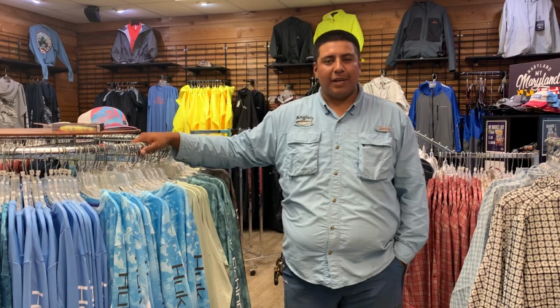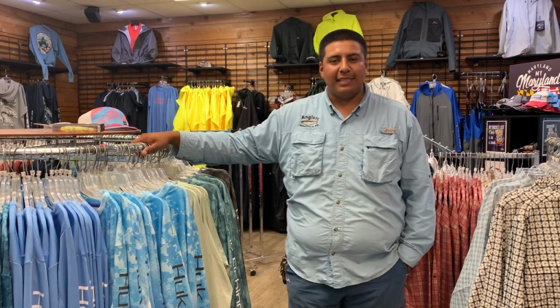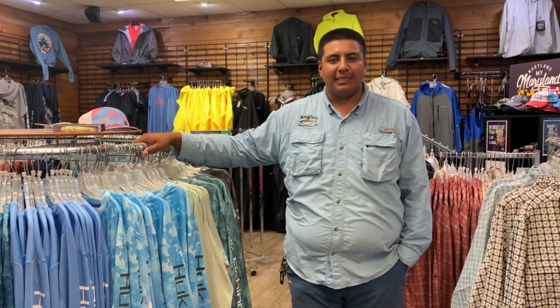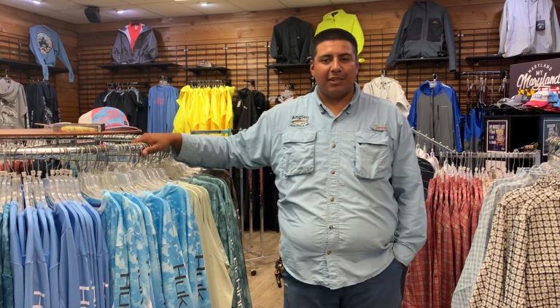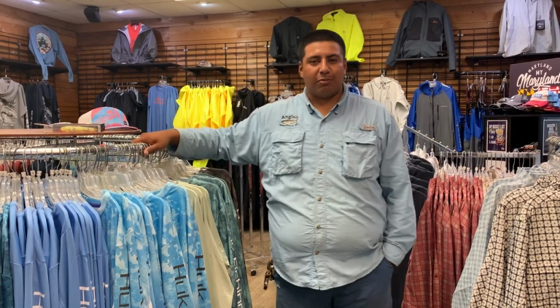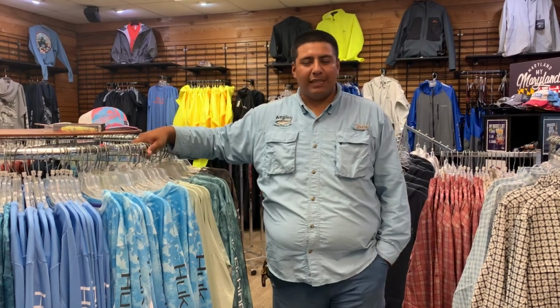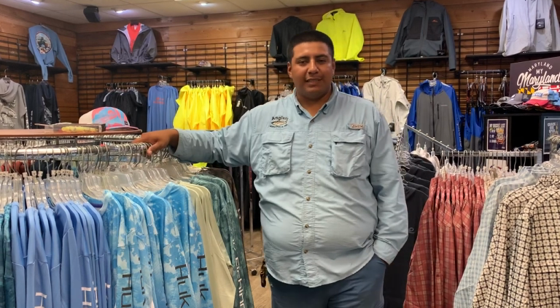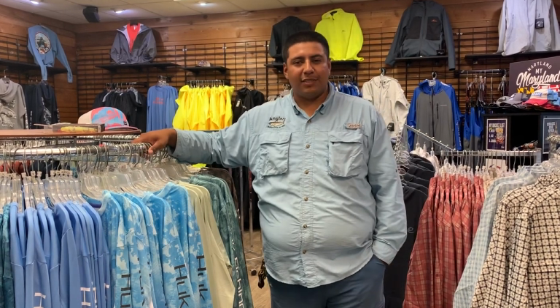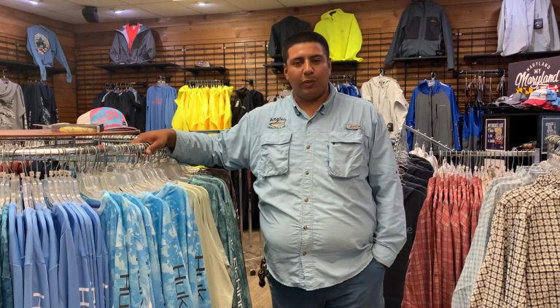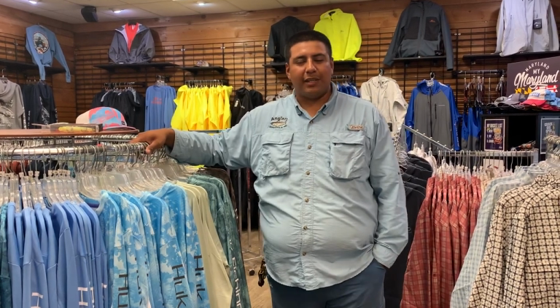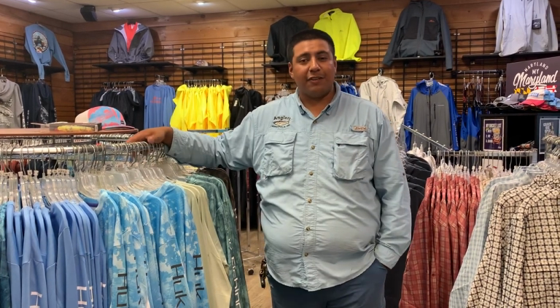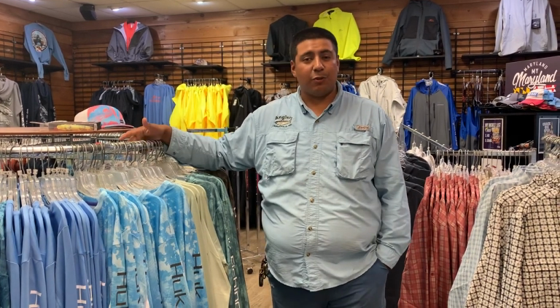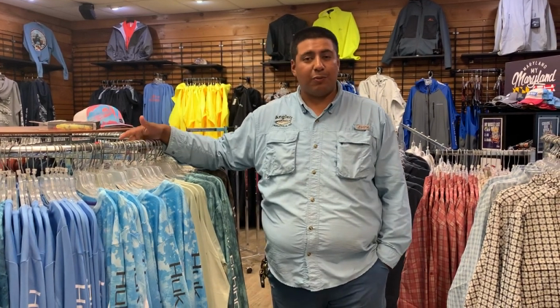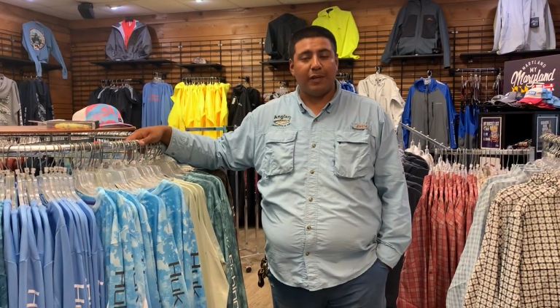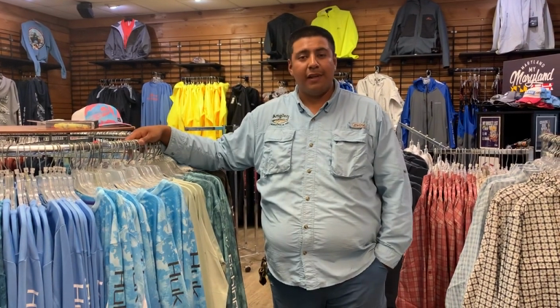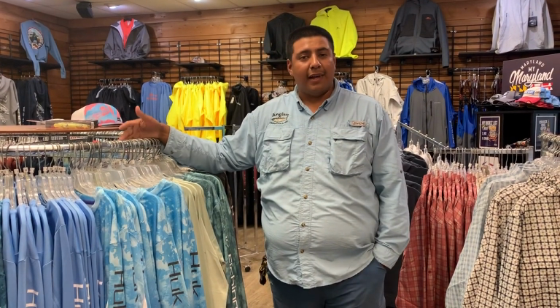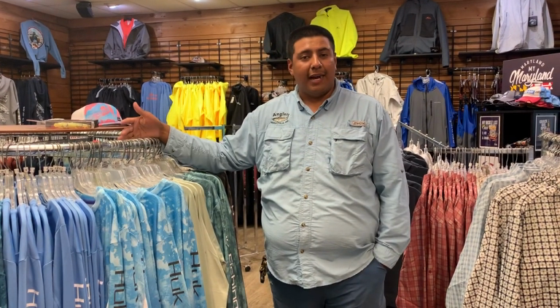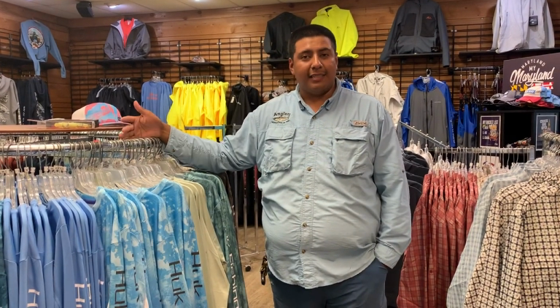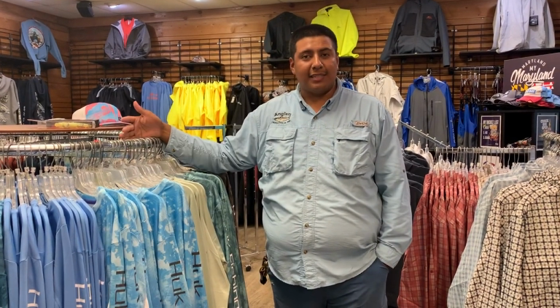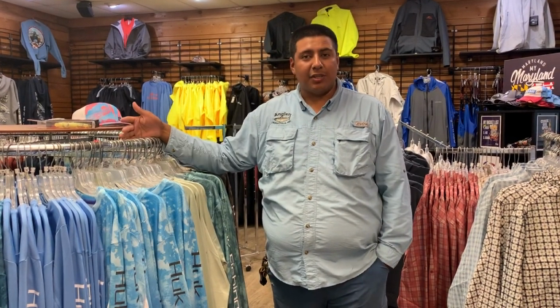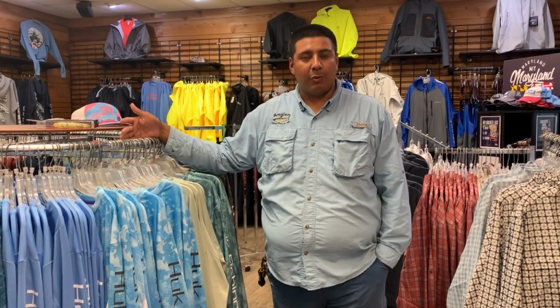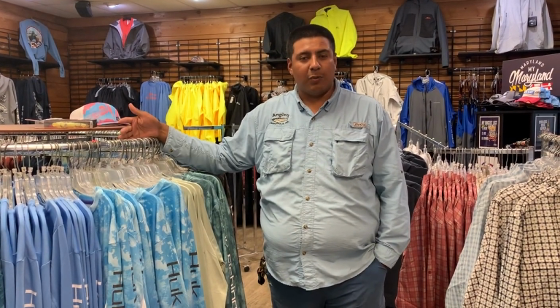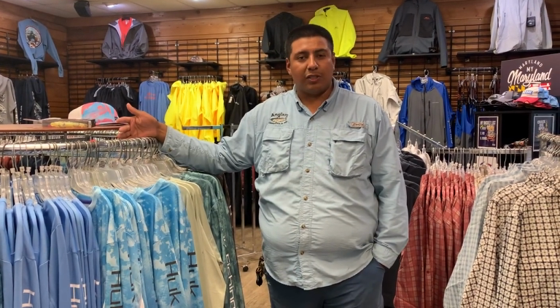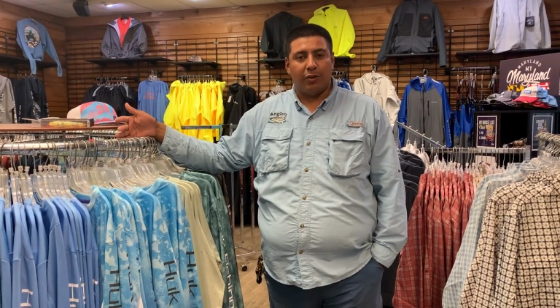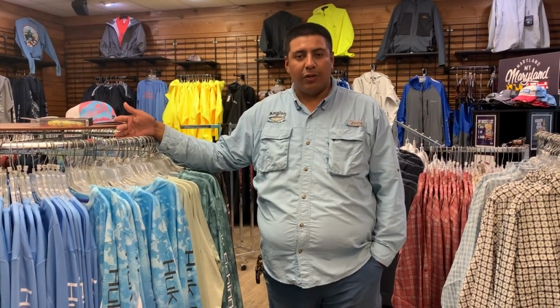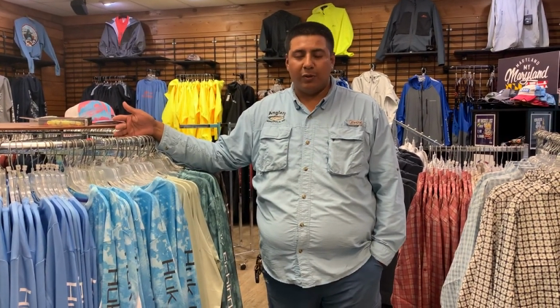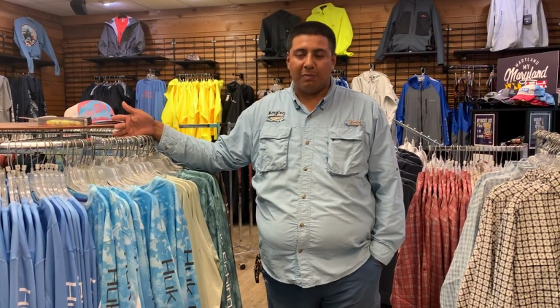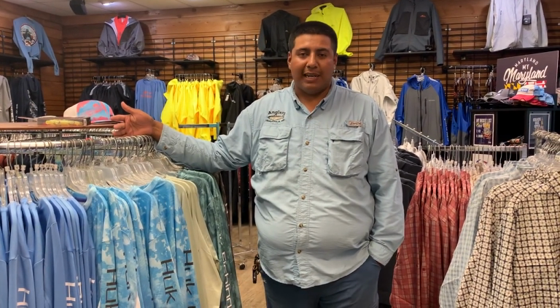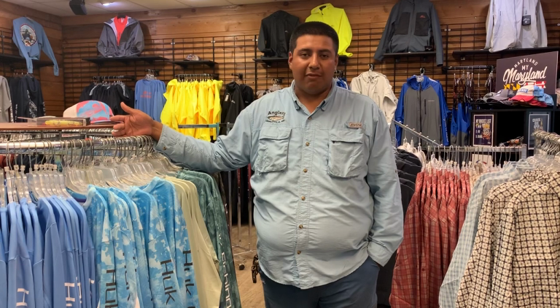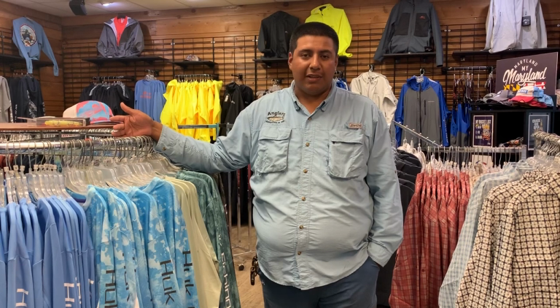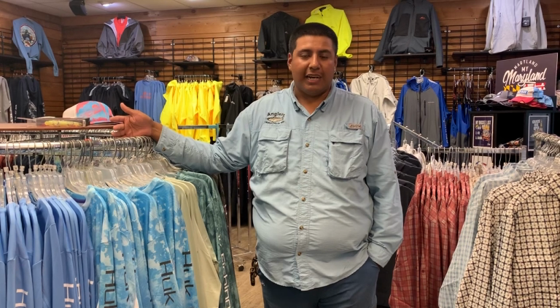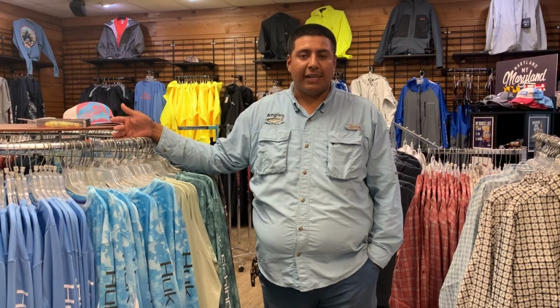Hi guys, it's Alex Perez and this is your weekly fishing report. Let's get started with what's going on and what's biting around the area.